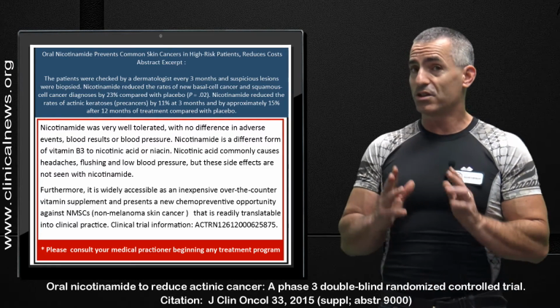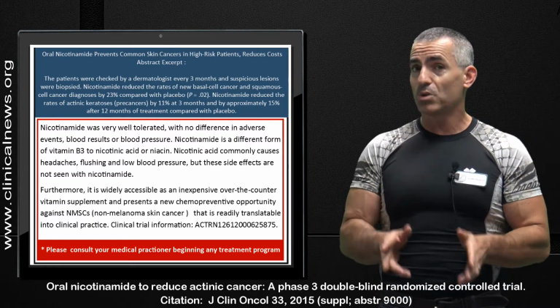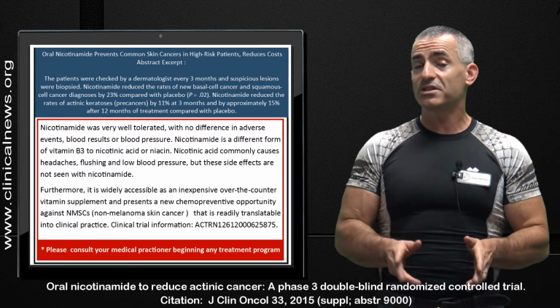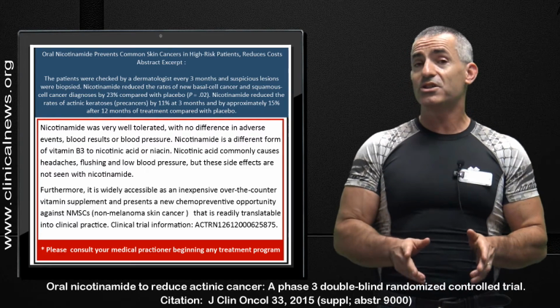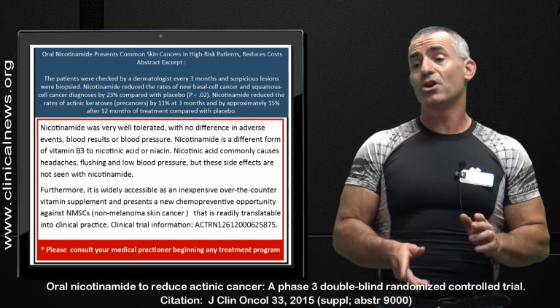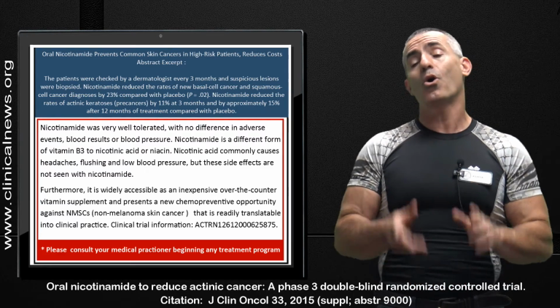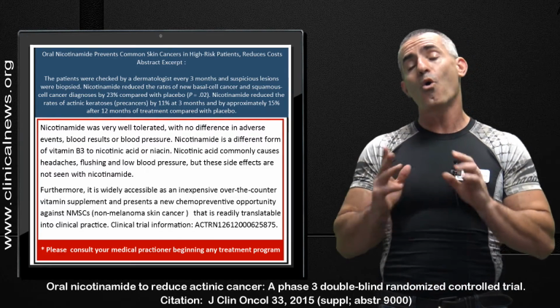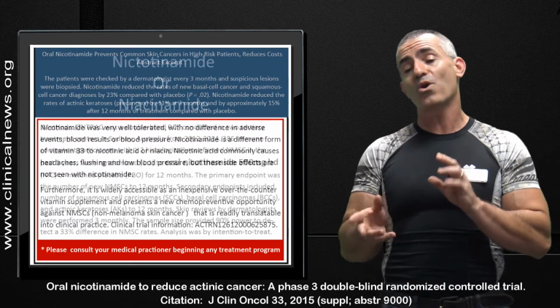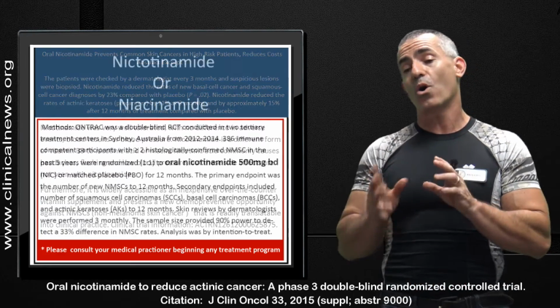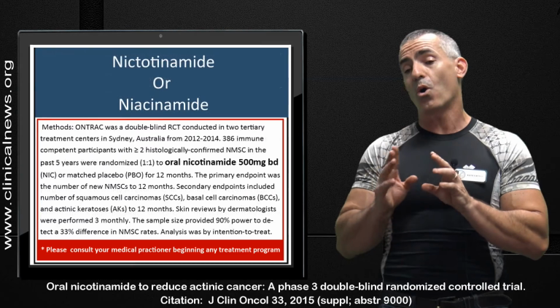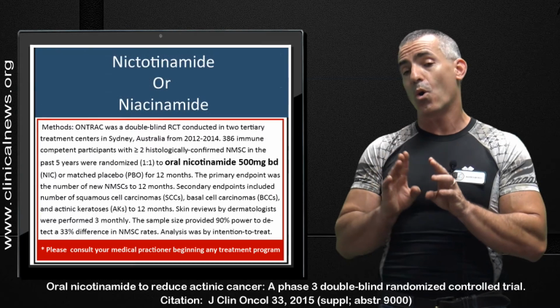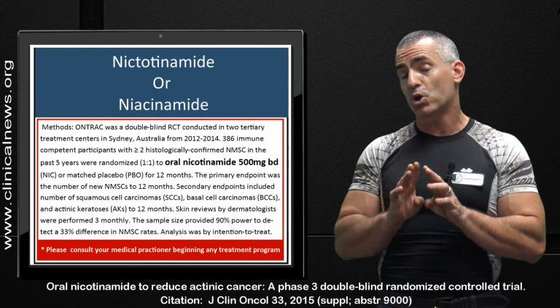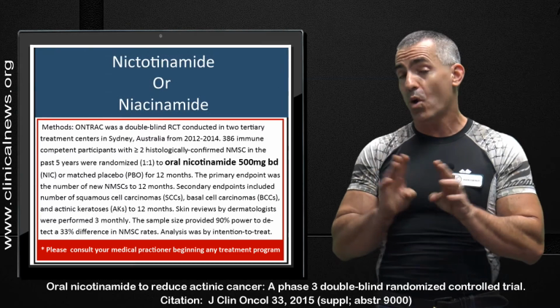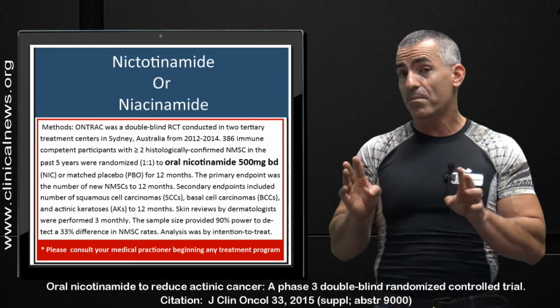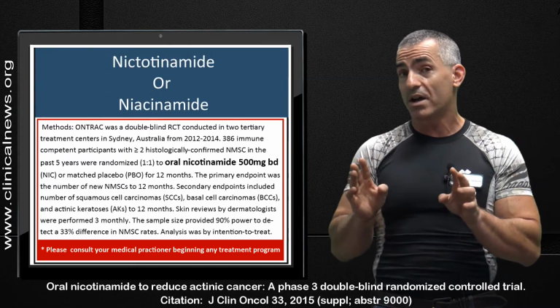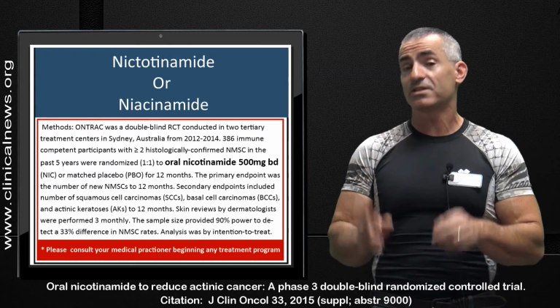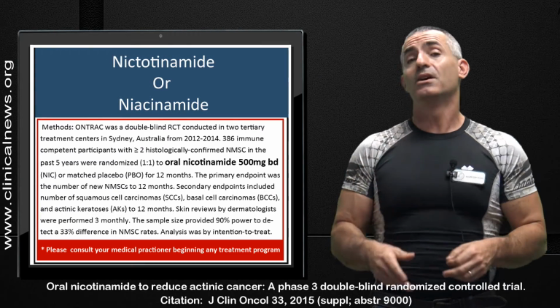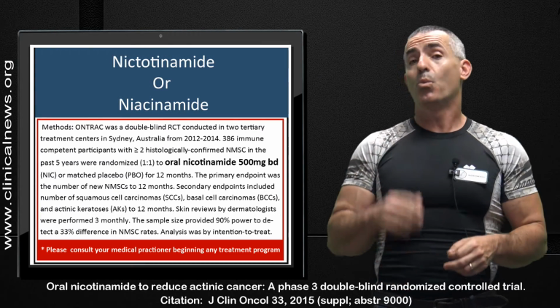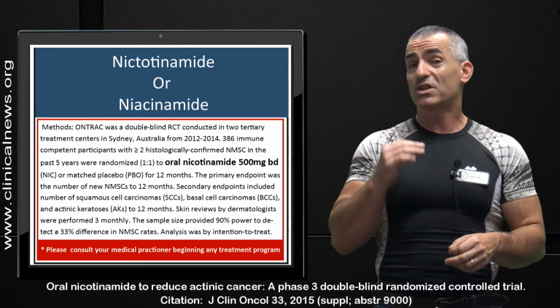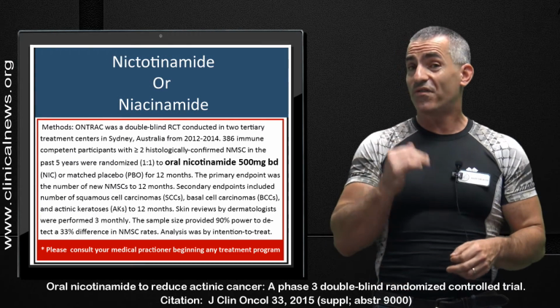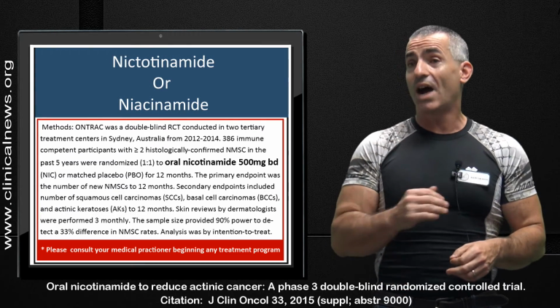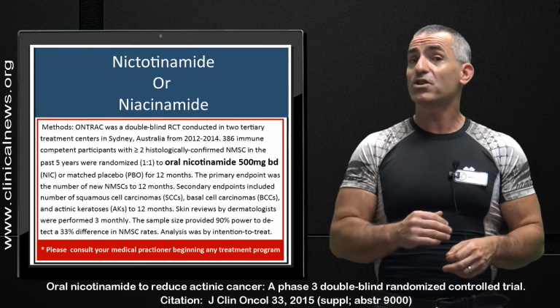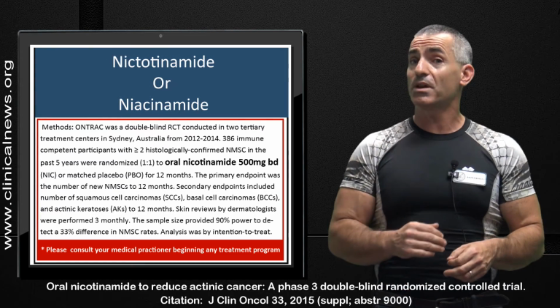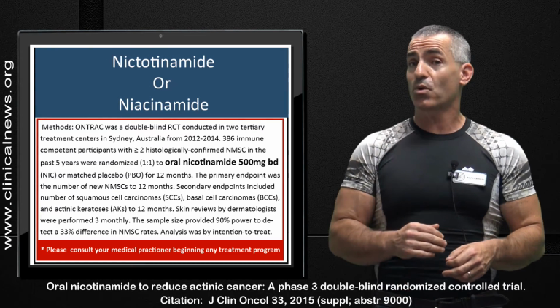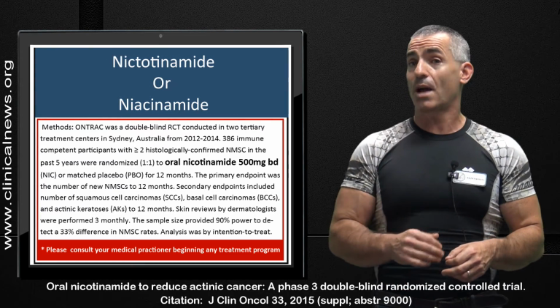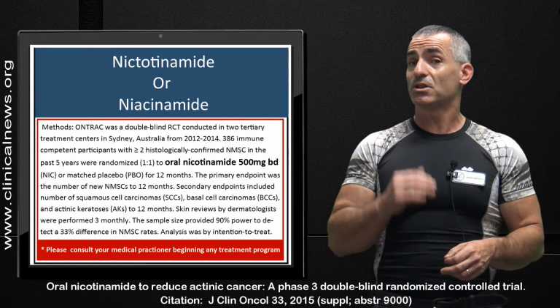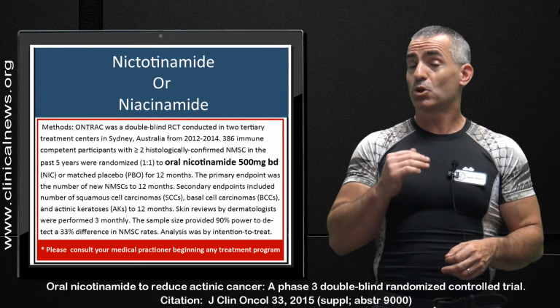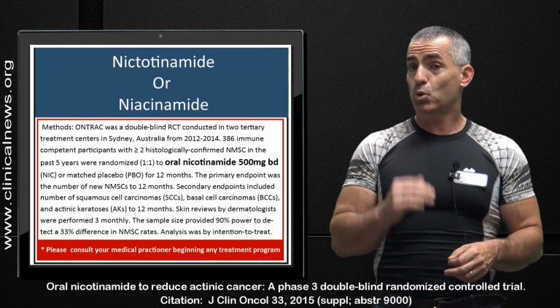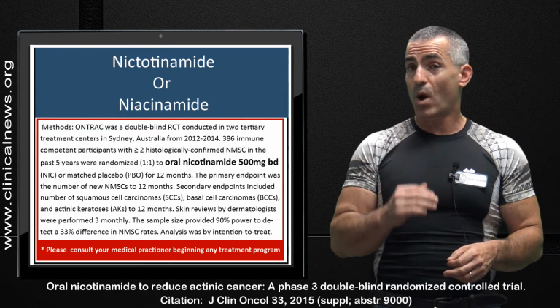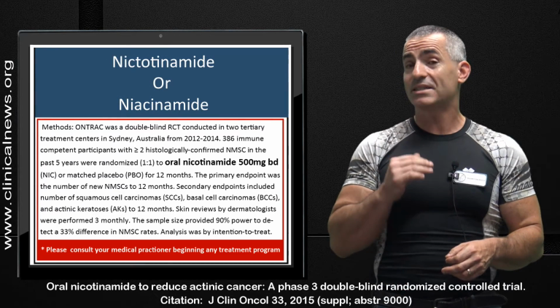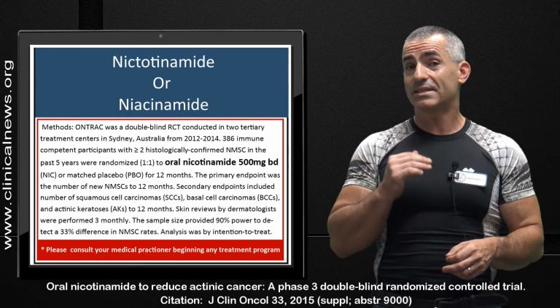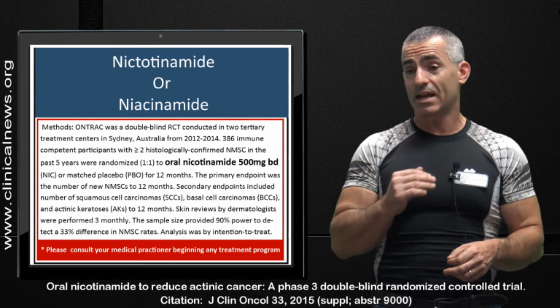The dosage used in the study over 12 months was 500 milligrams twice daily.